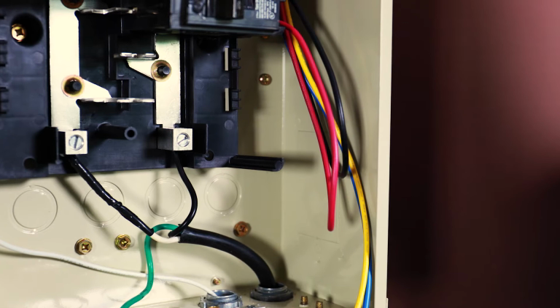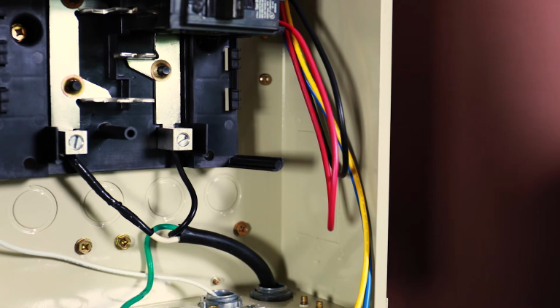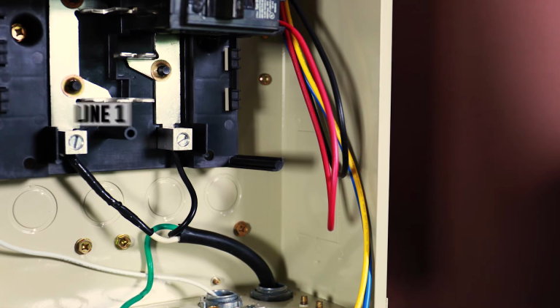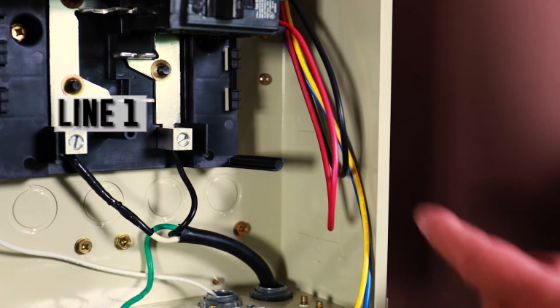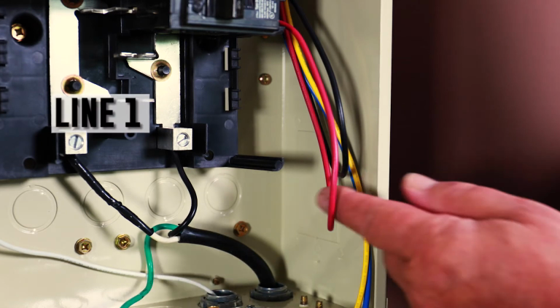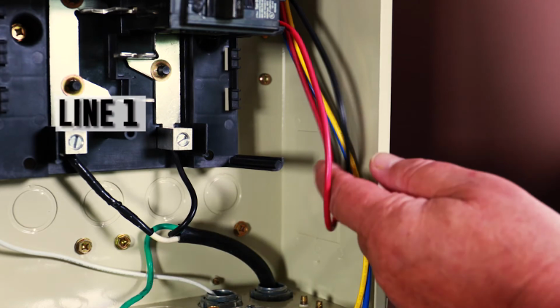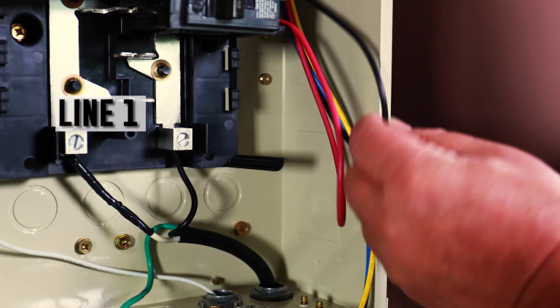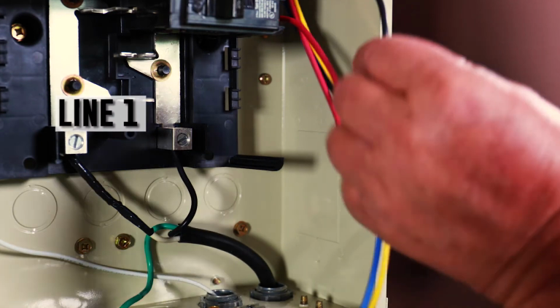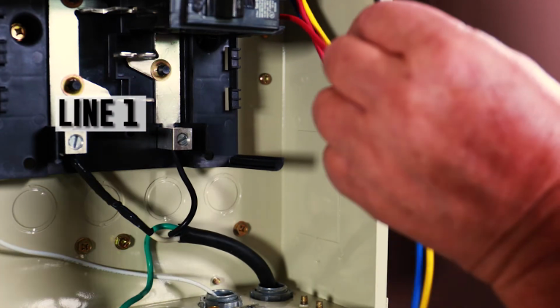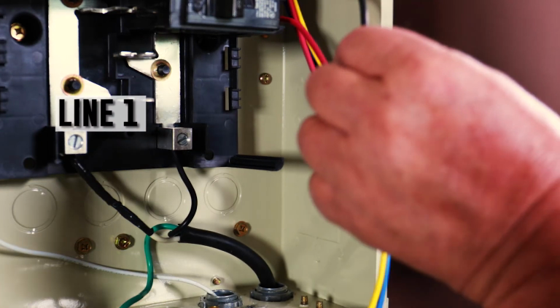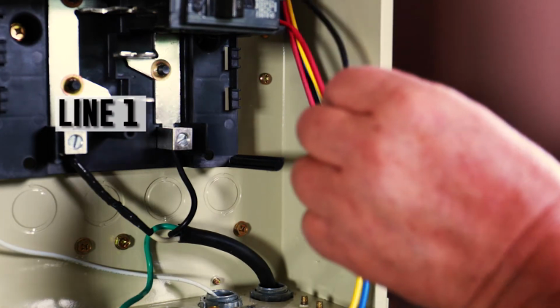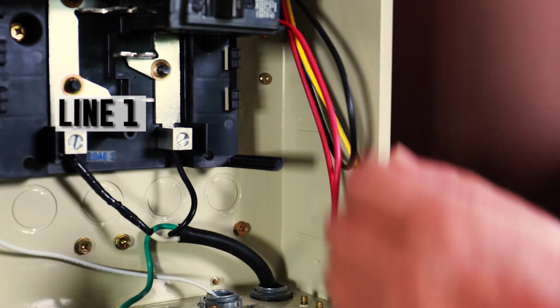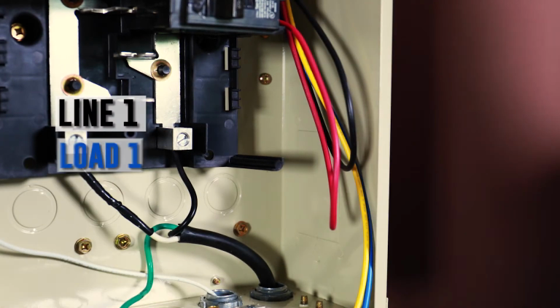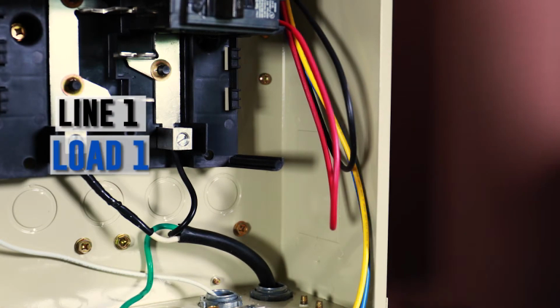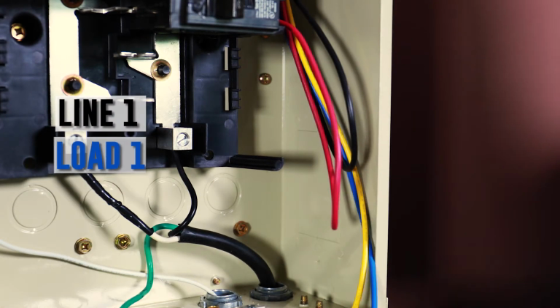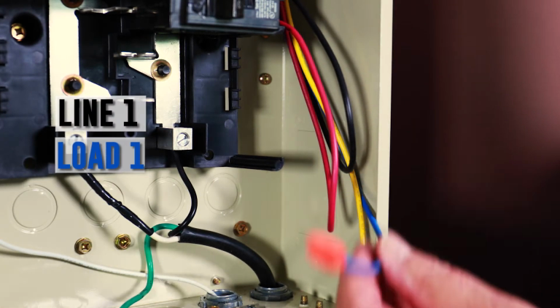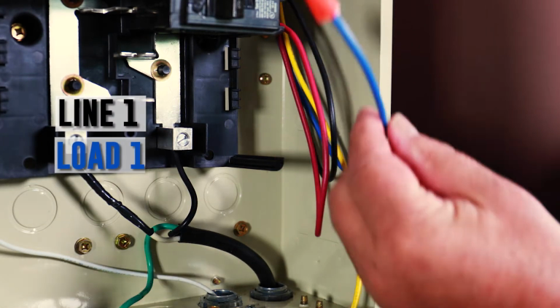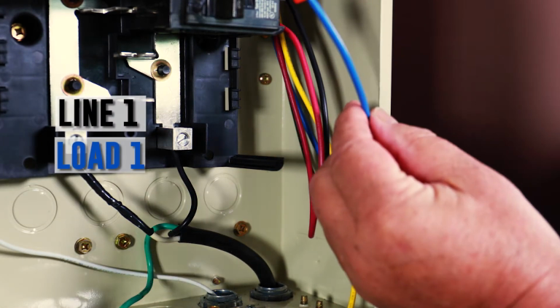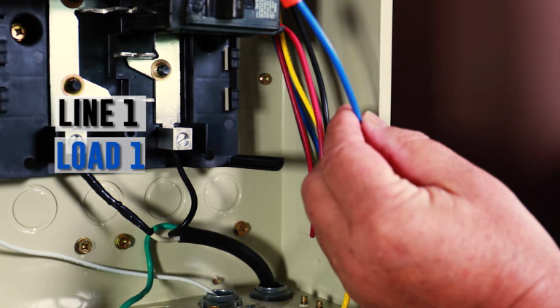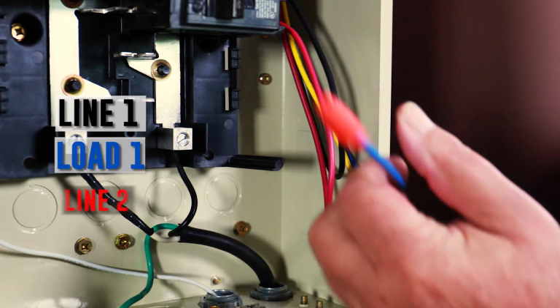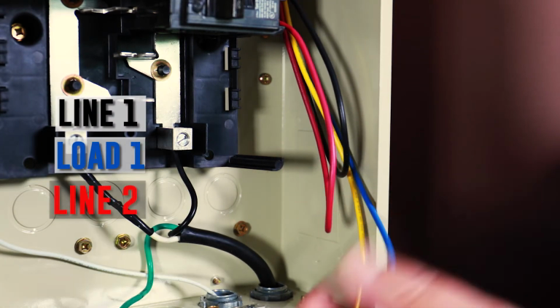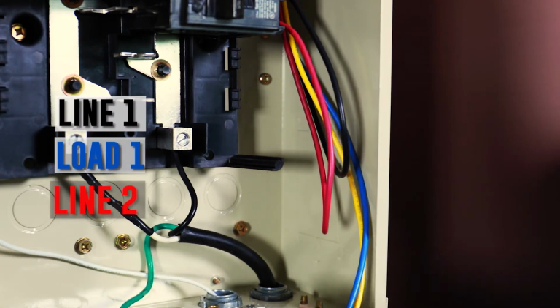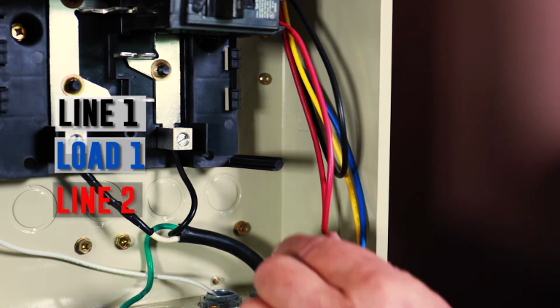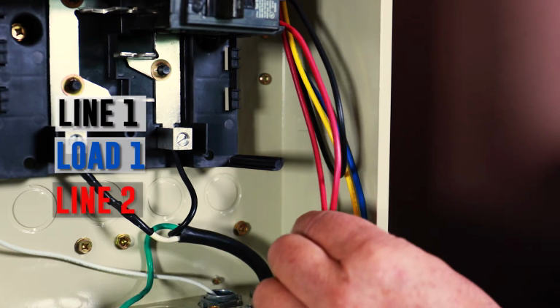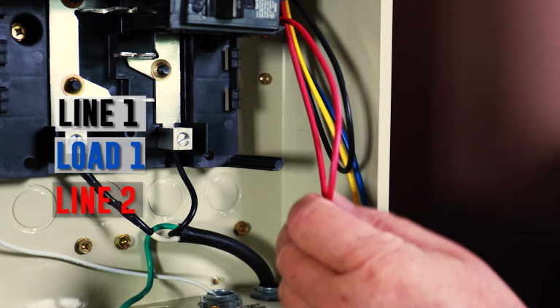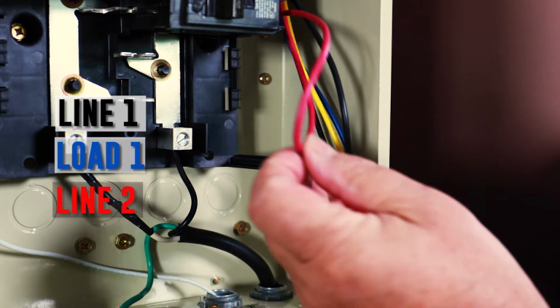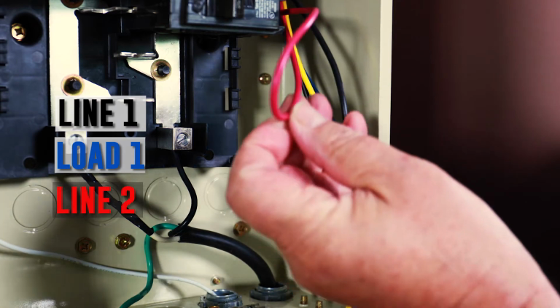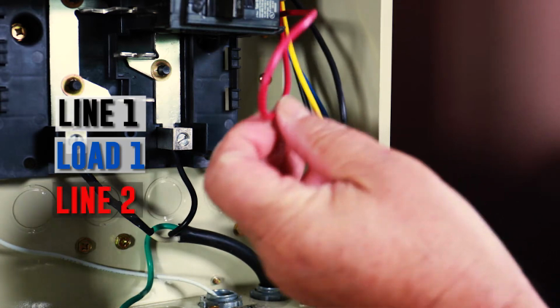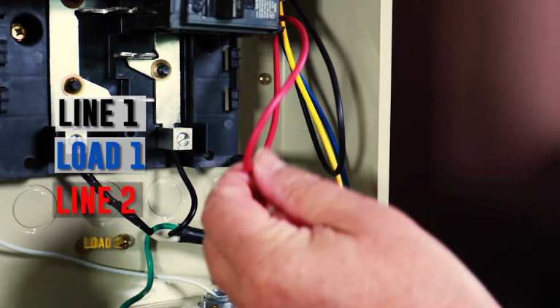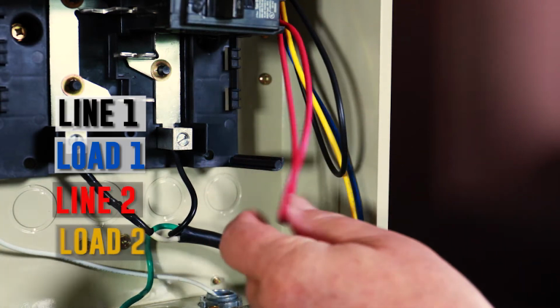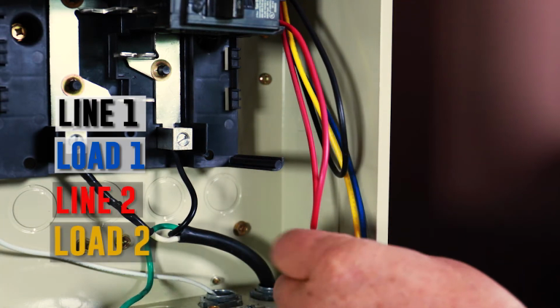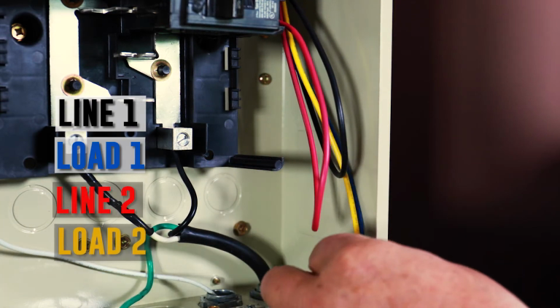Black is line 1. Blue, load 1. Red, line 2. Yellow, load 2.